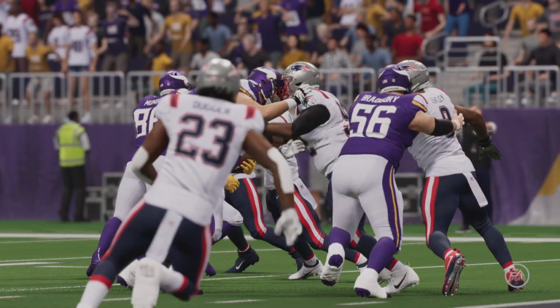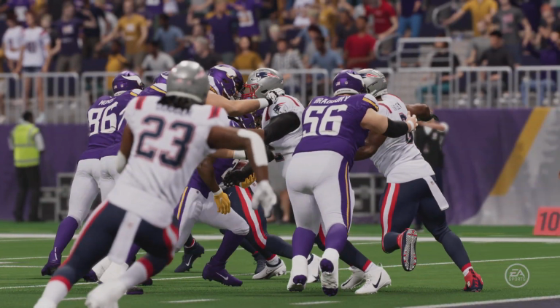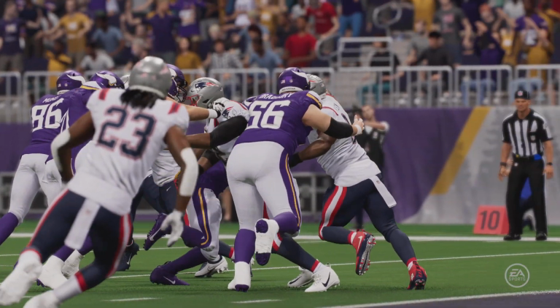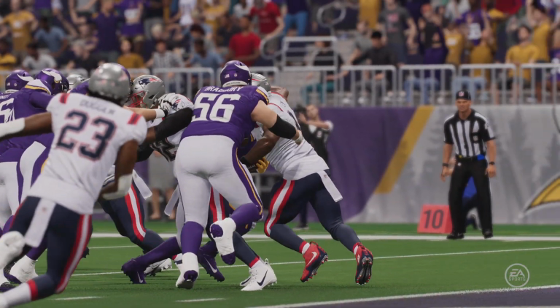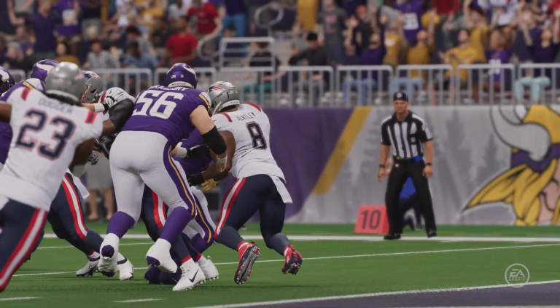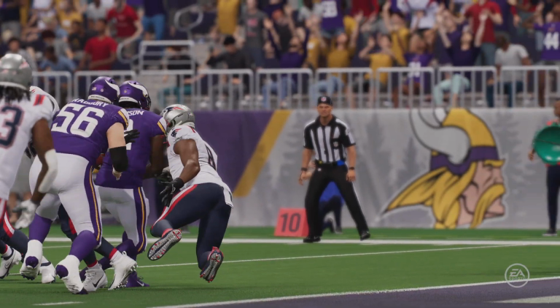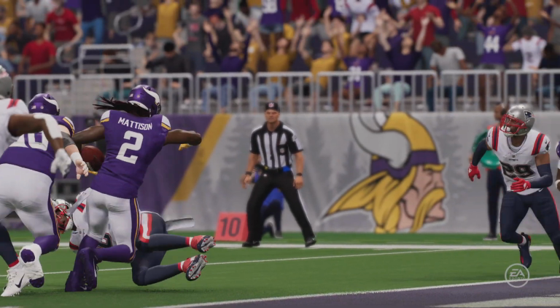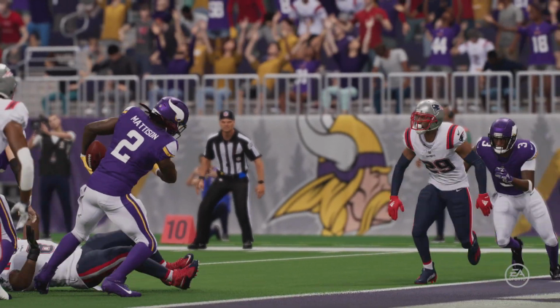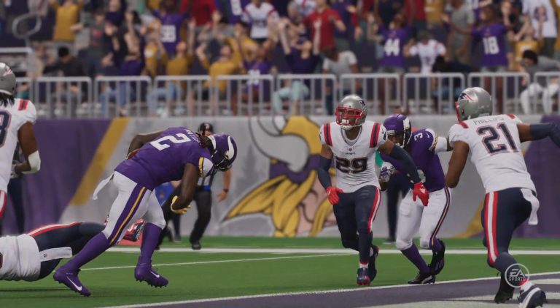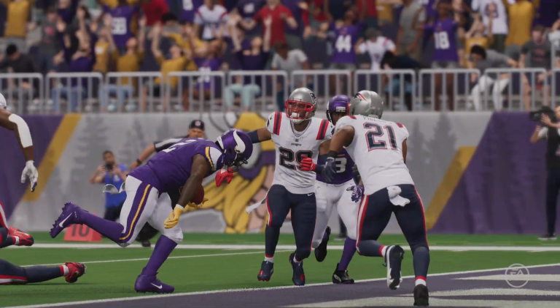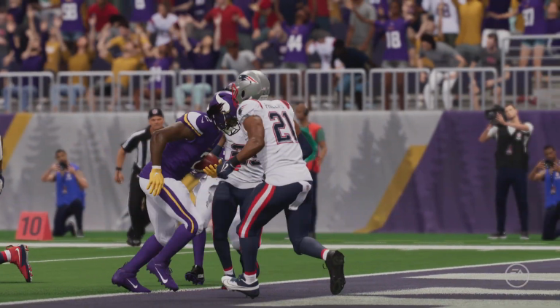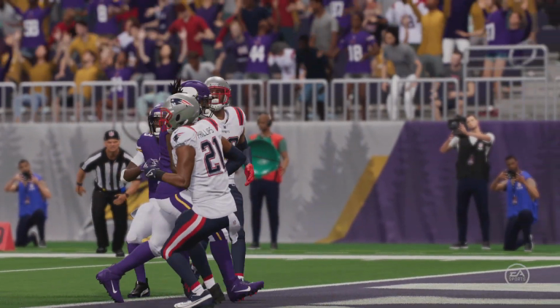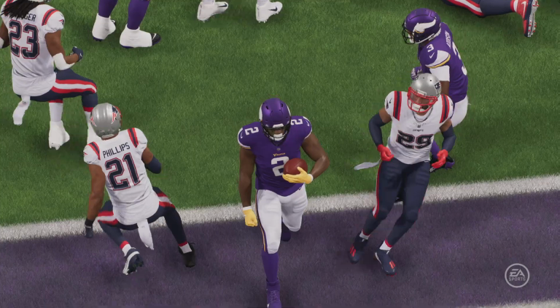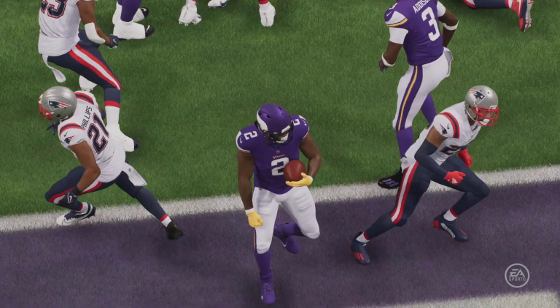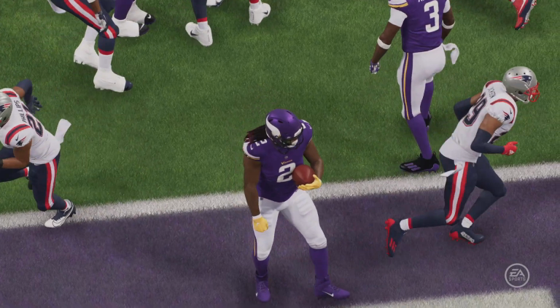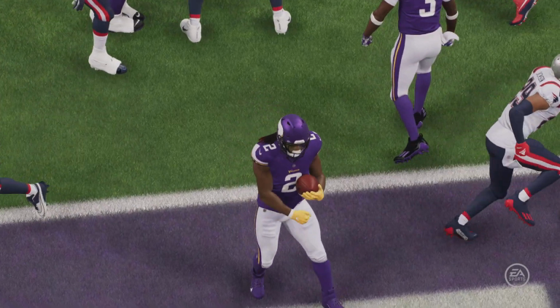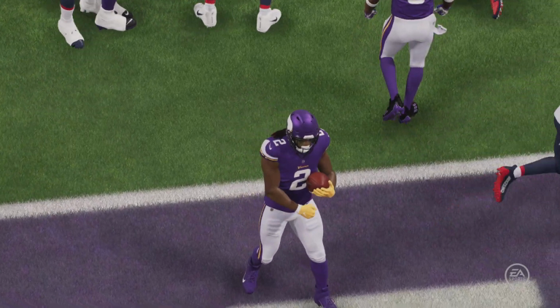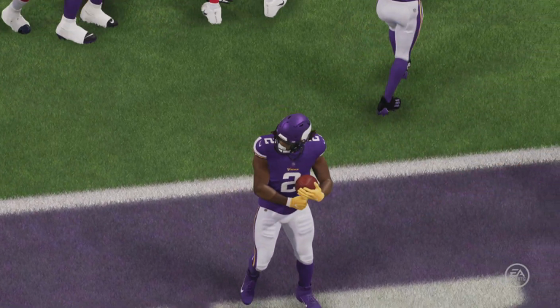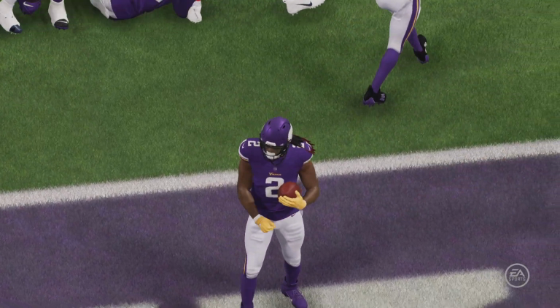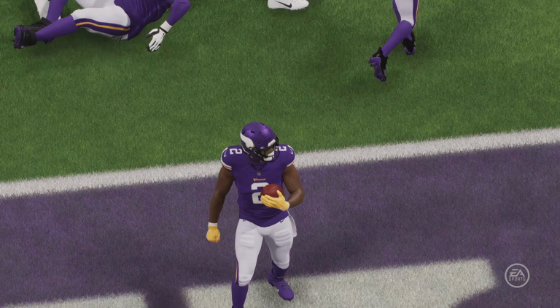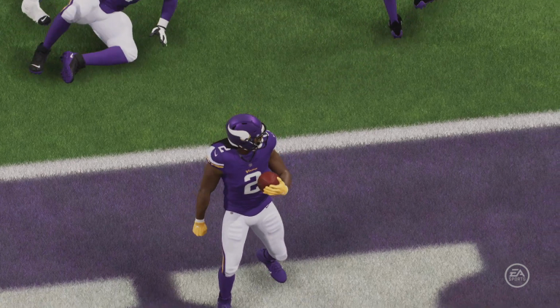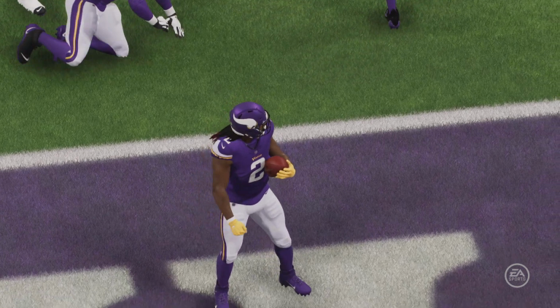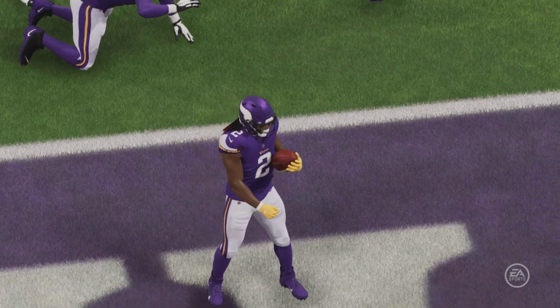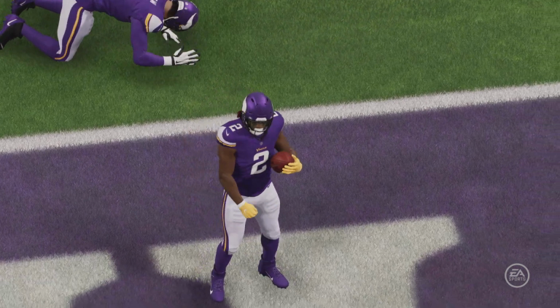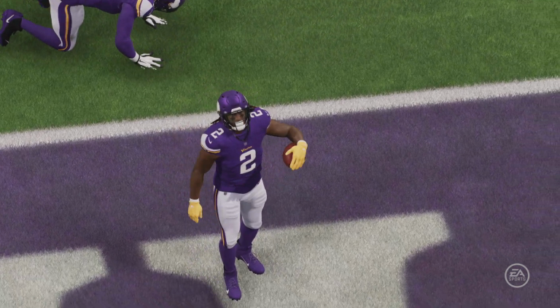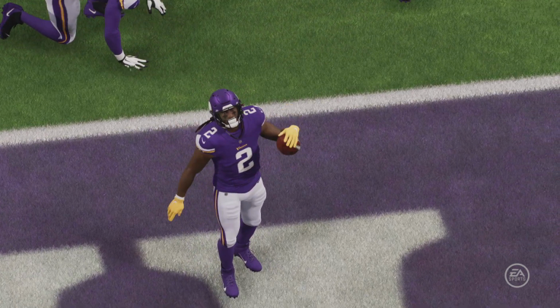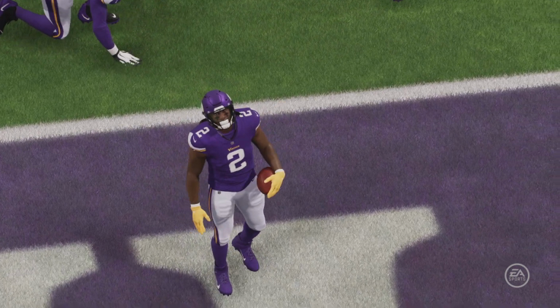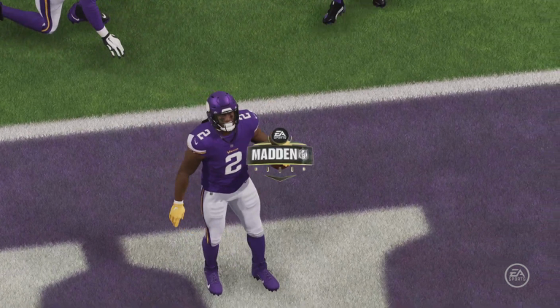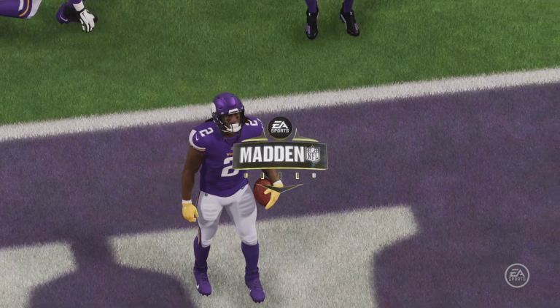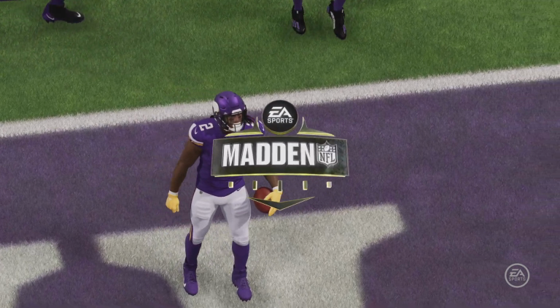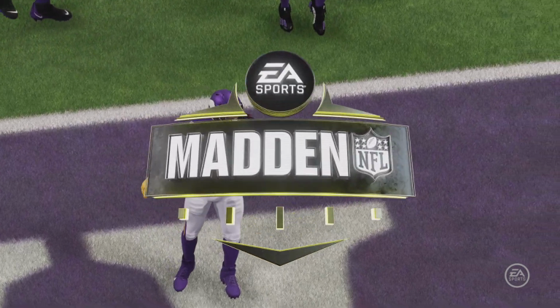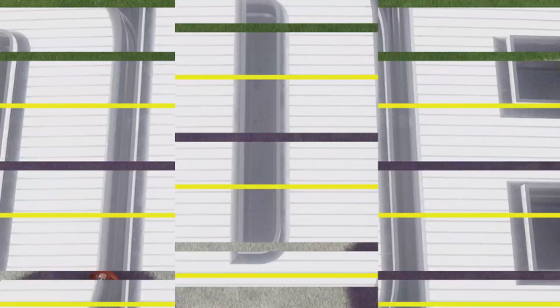The back actually finished getting into the end zone, breaking the last tackle. Tried to wrap up, tried to use the proper technique, just wasn't able to get it done.